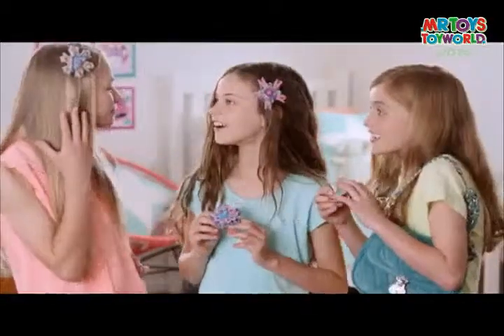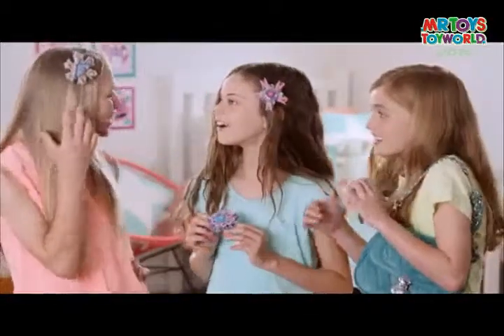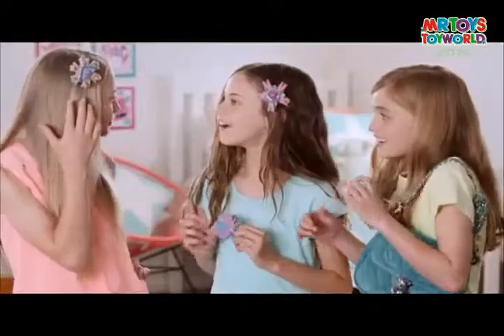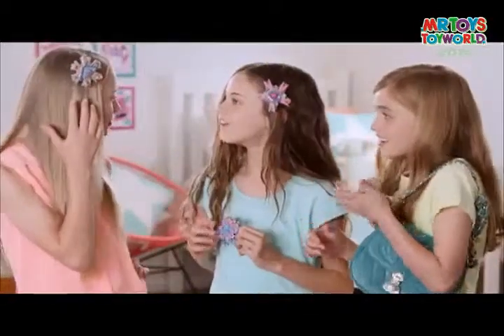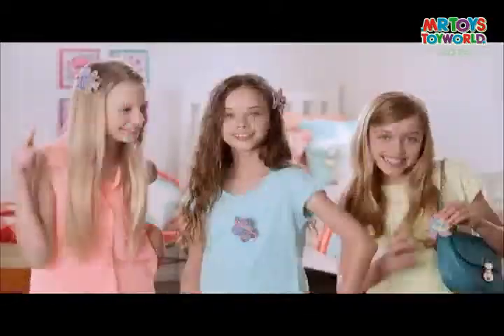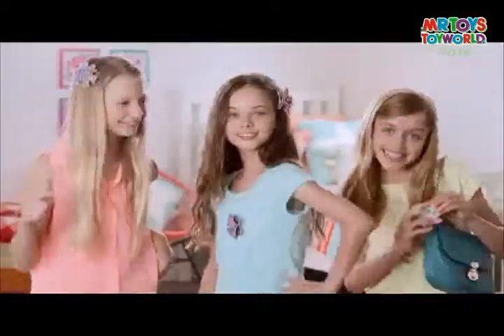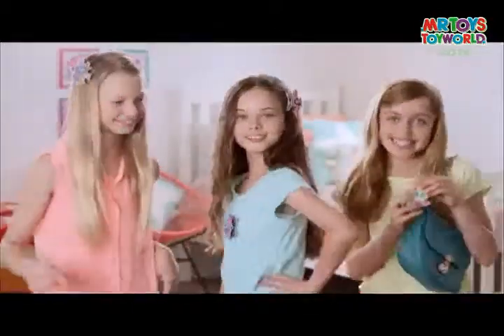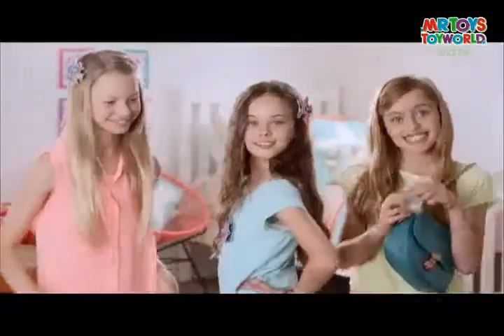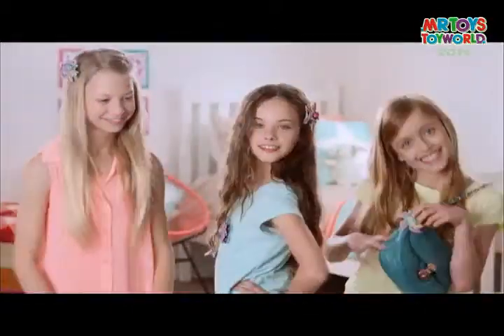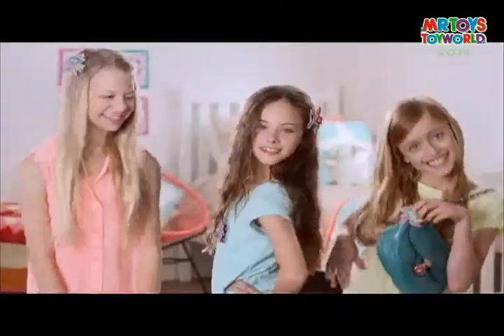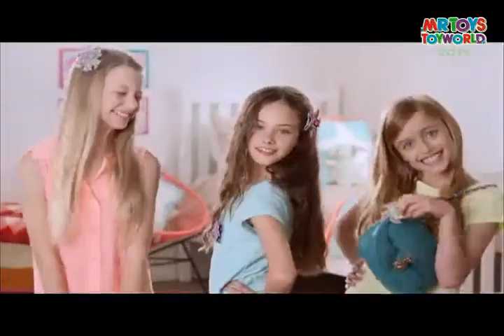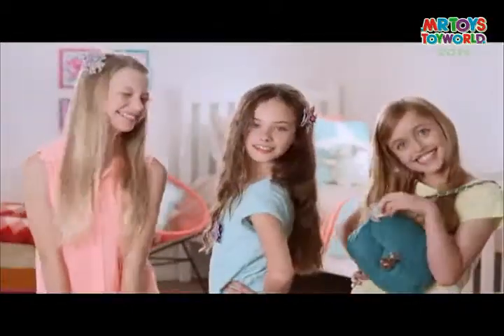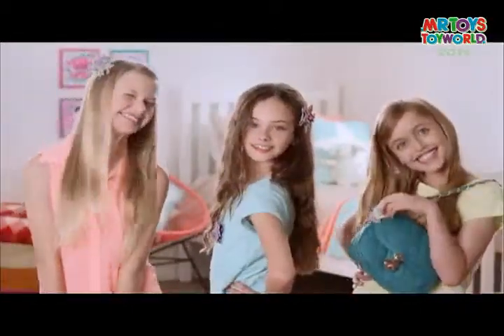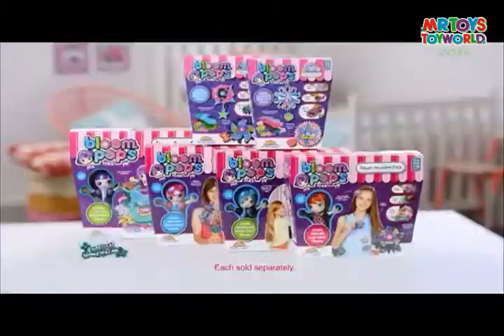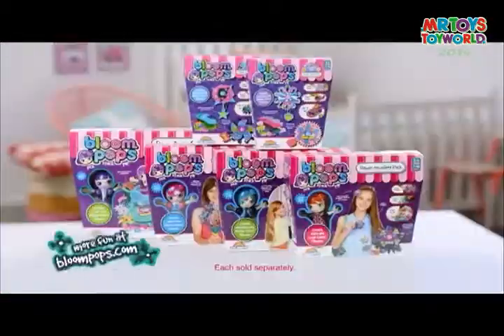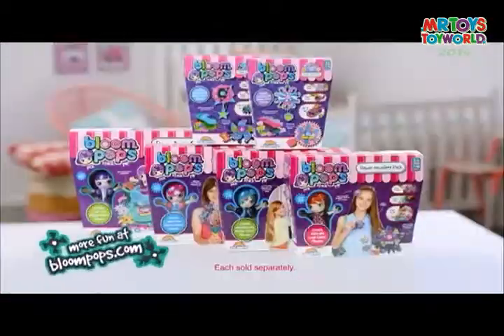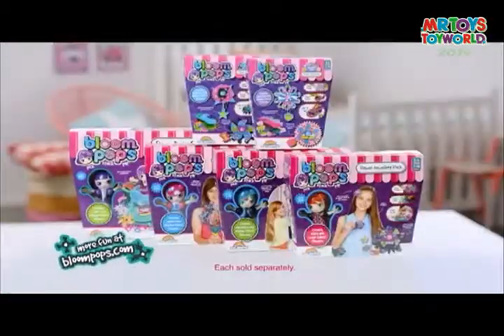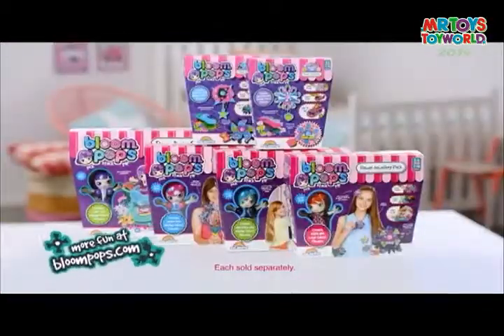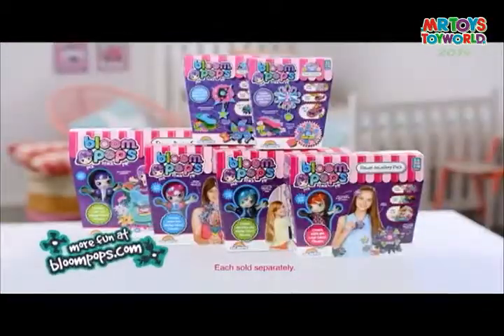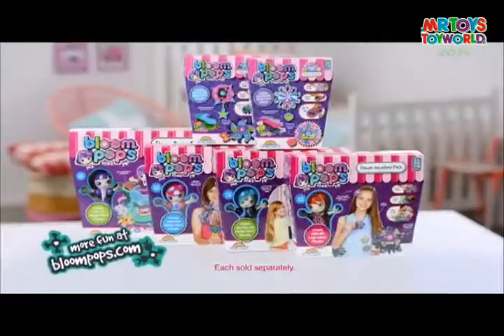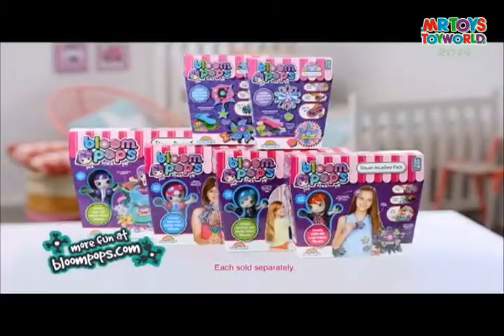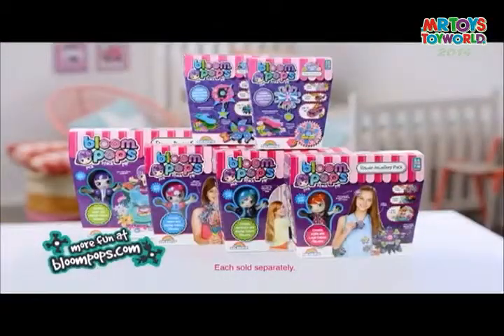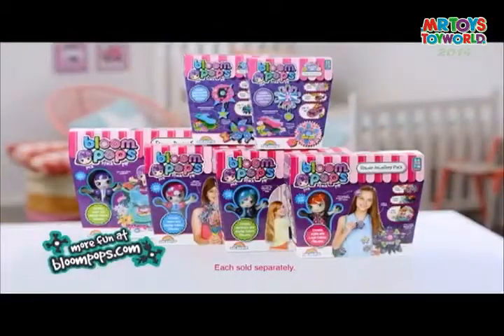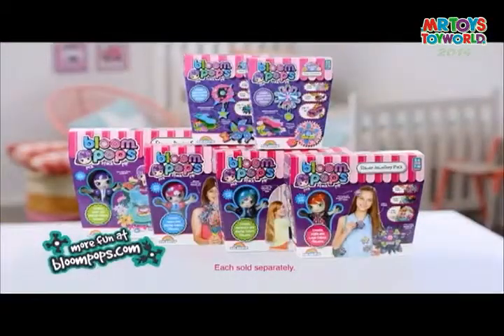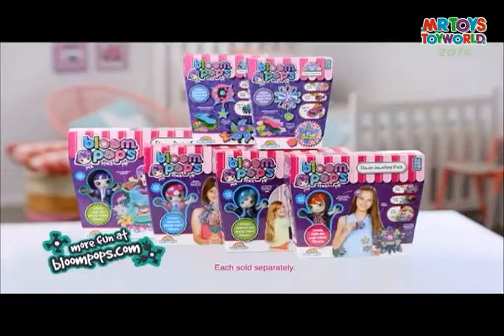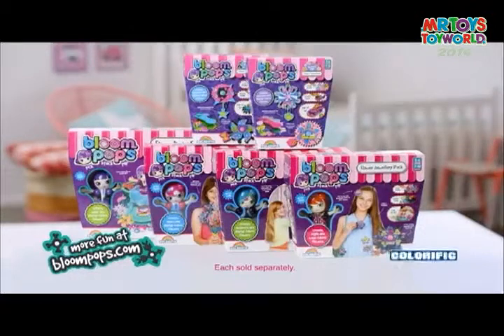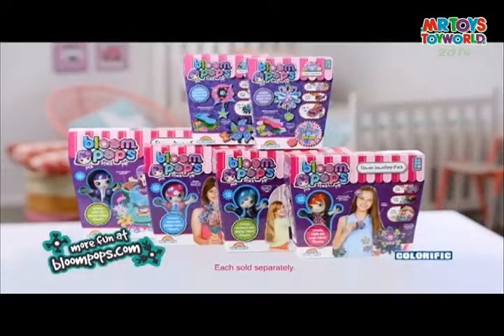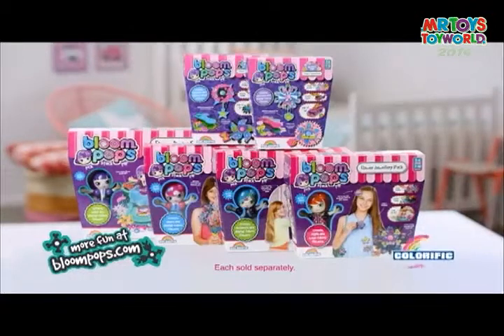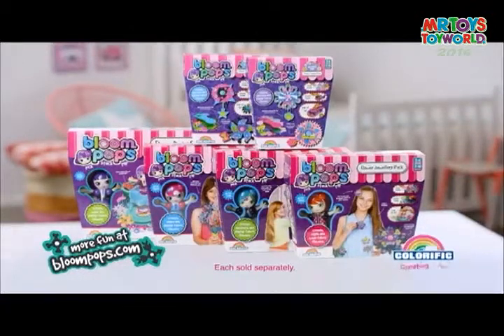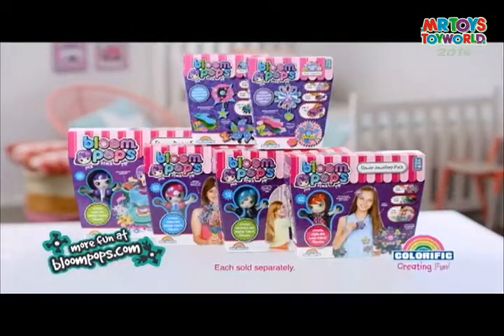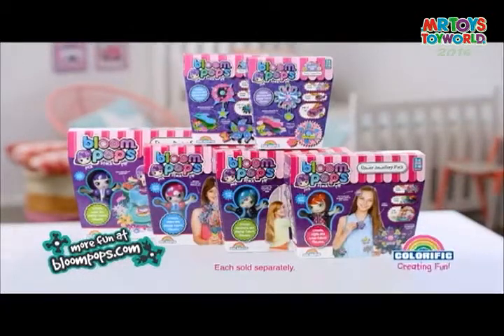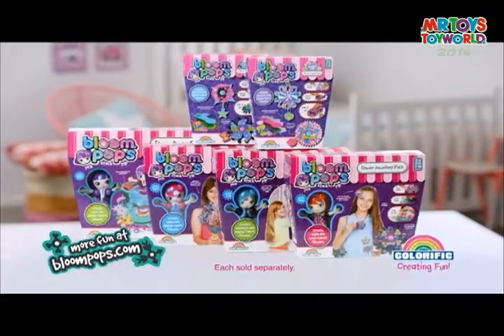You're making Bloom Pops. Start your Bloom Pops collection today. New from Colorific.